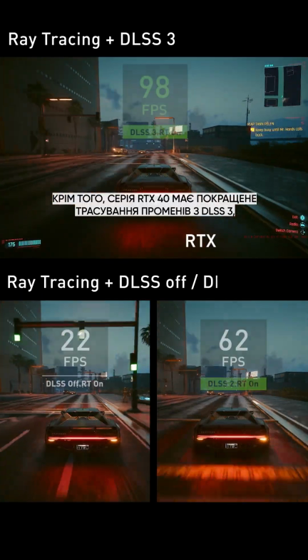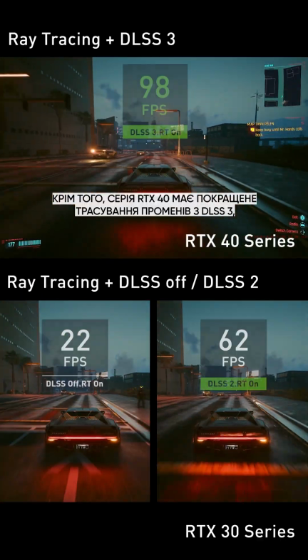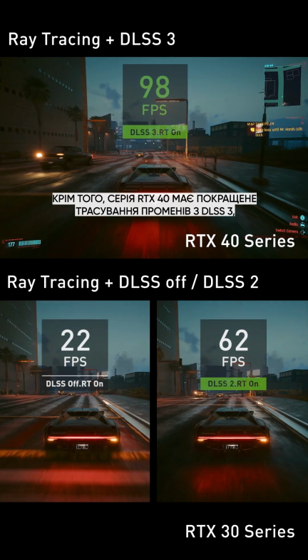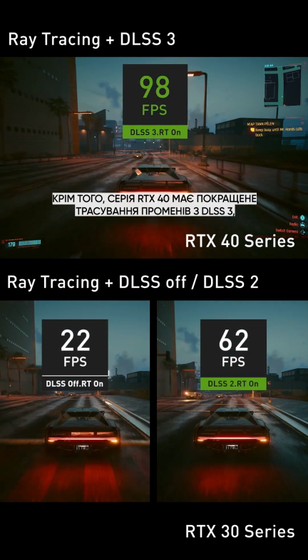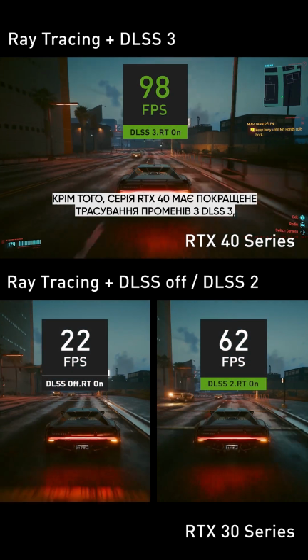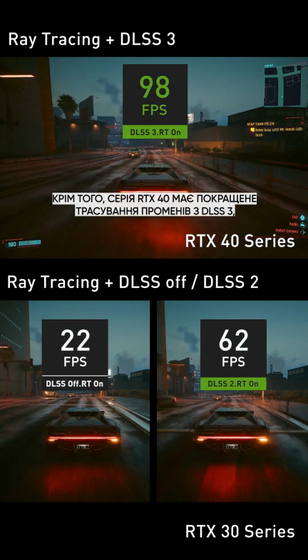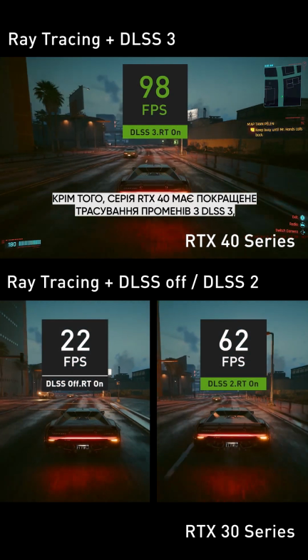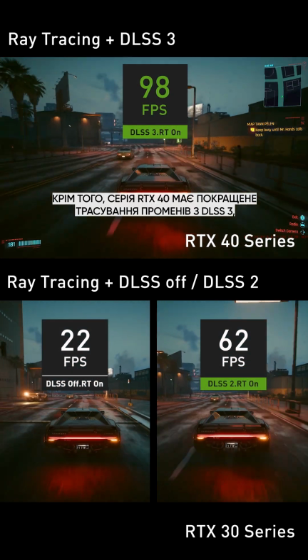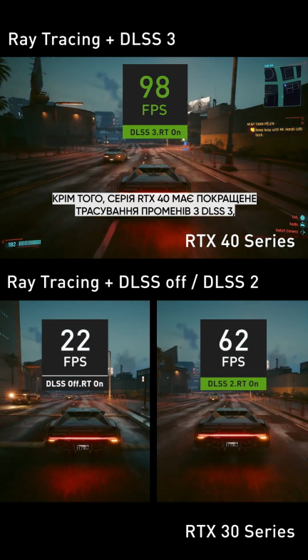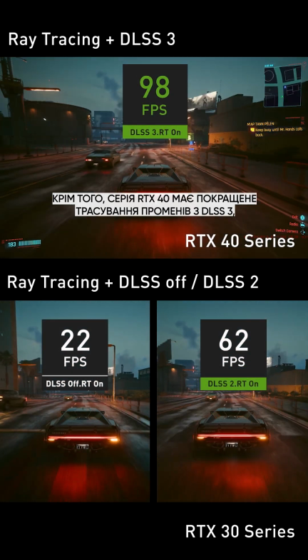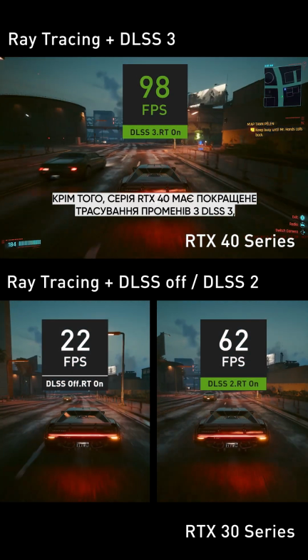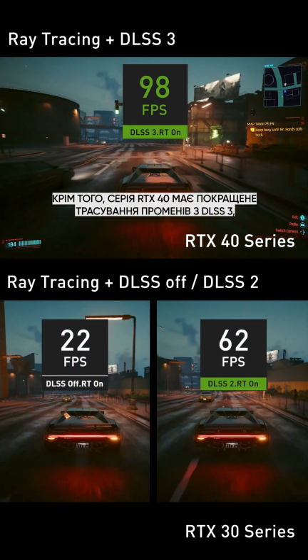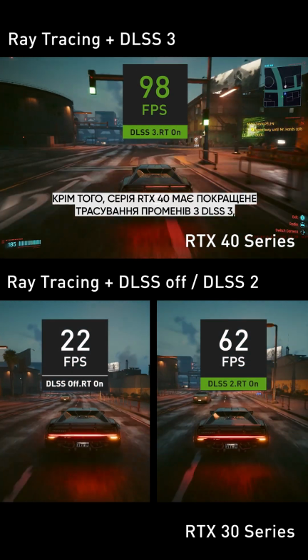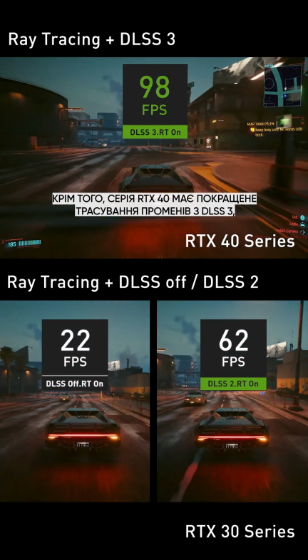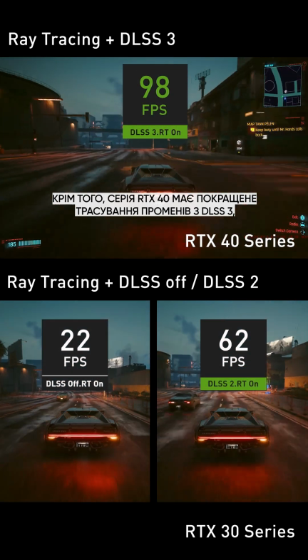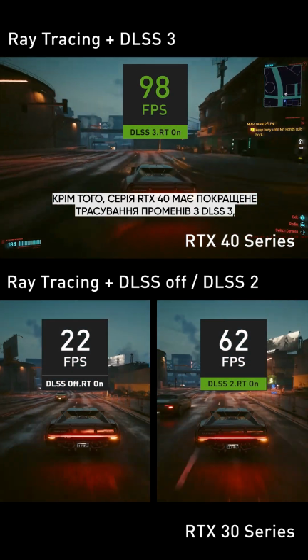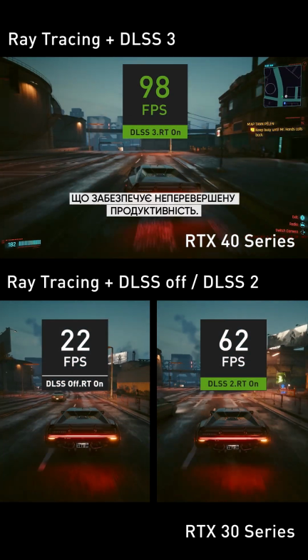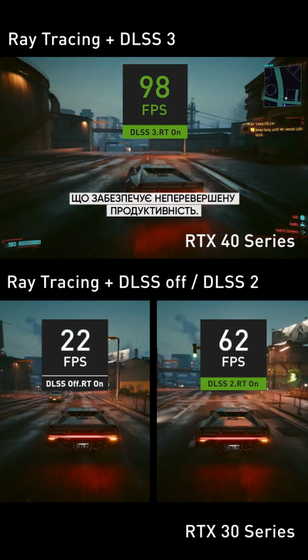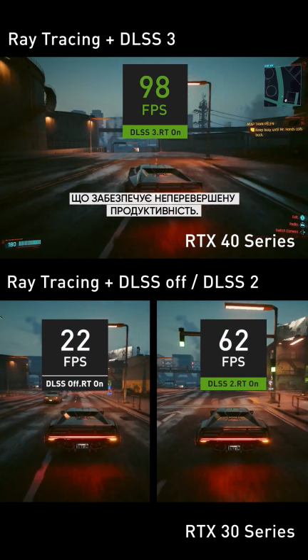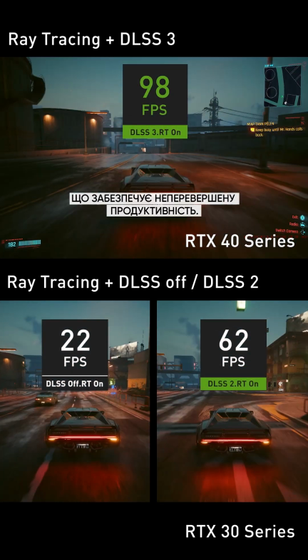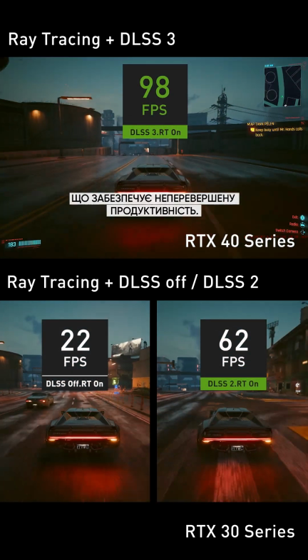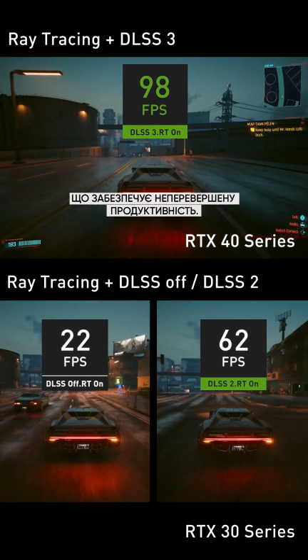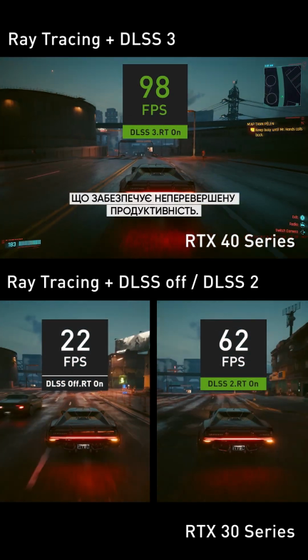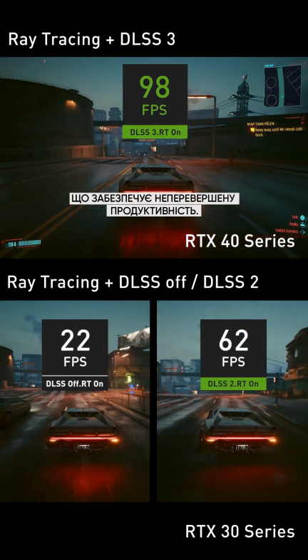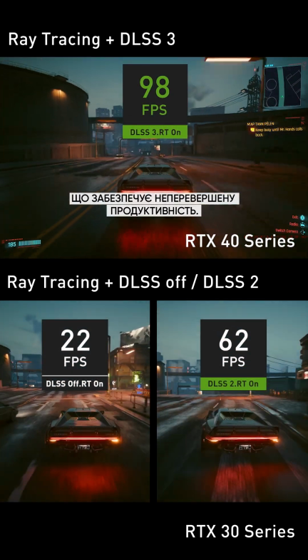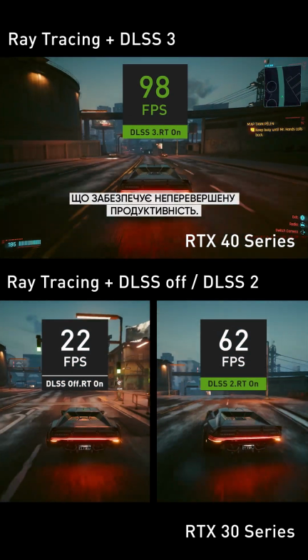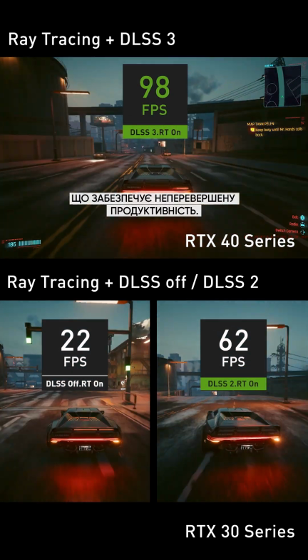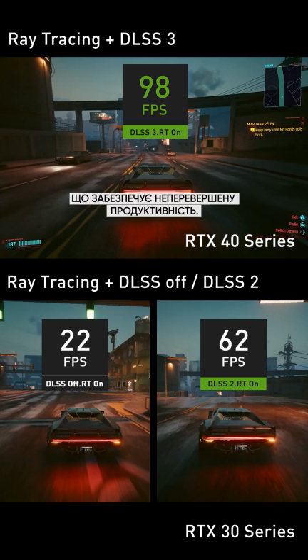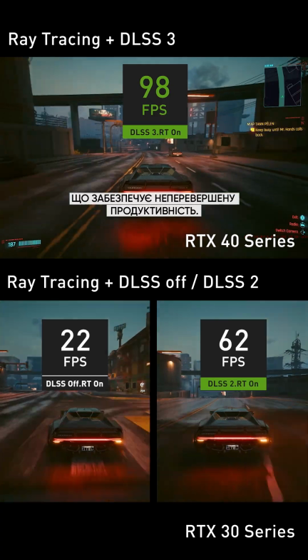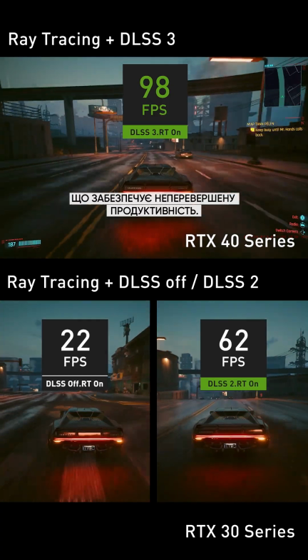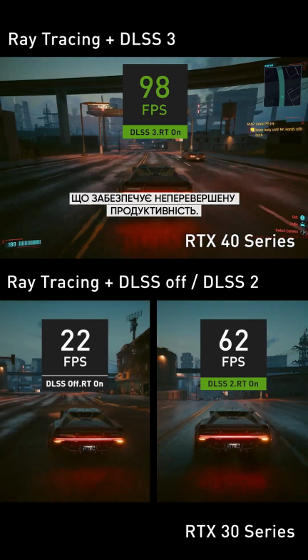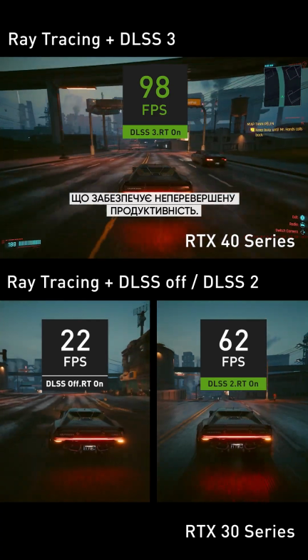Furthermore, the RTX 40 series has better ray tracing with DLSS 3, delivering outstanding performance in DLSS 3 games.